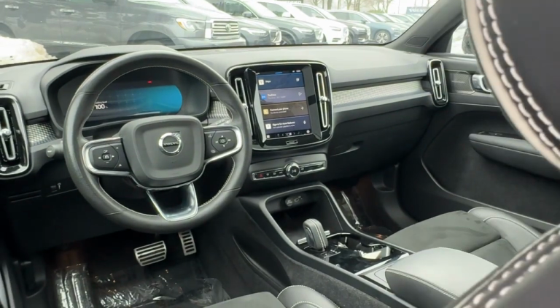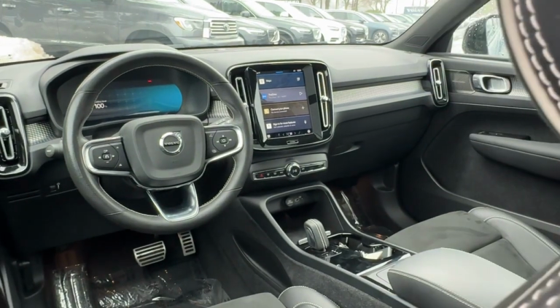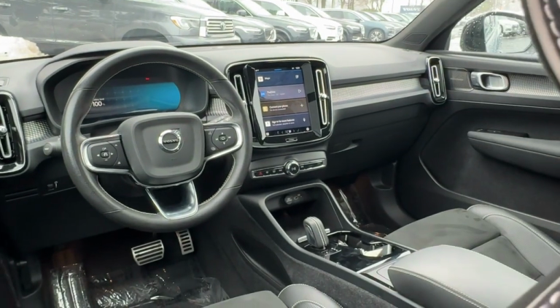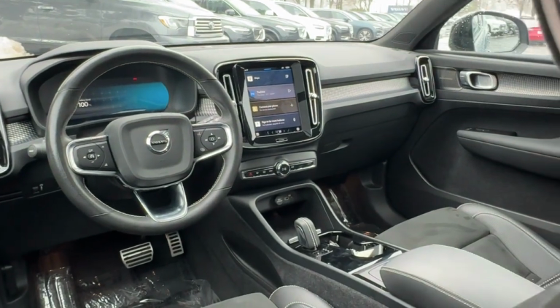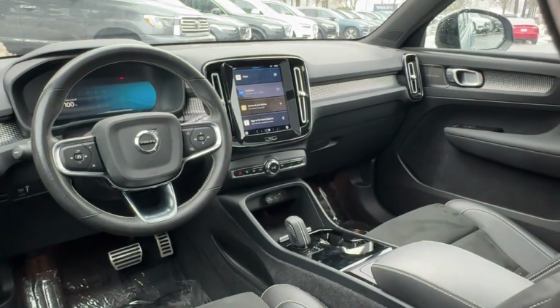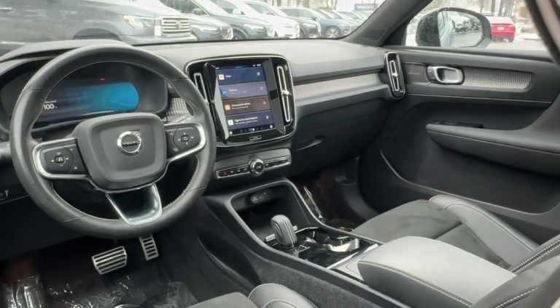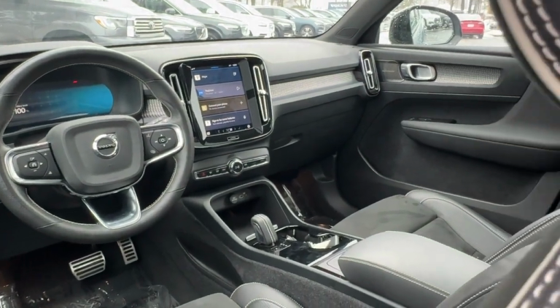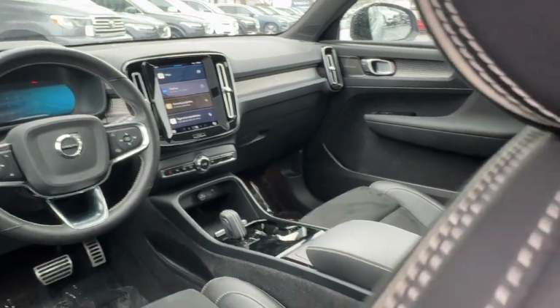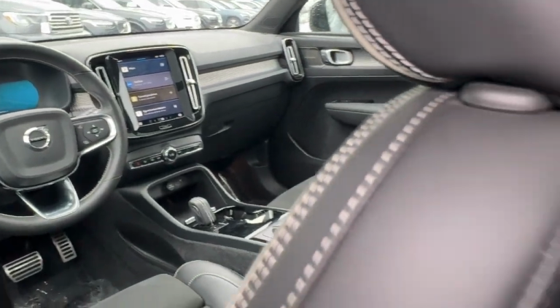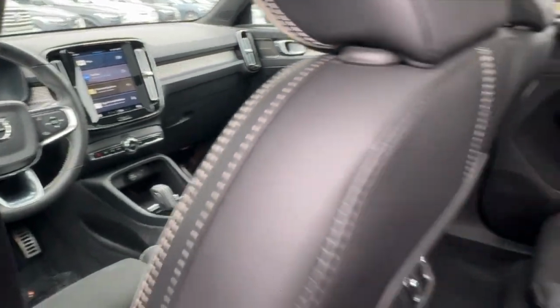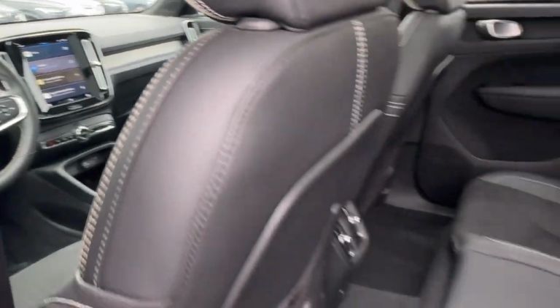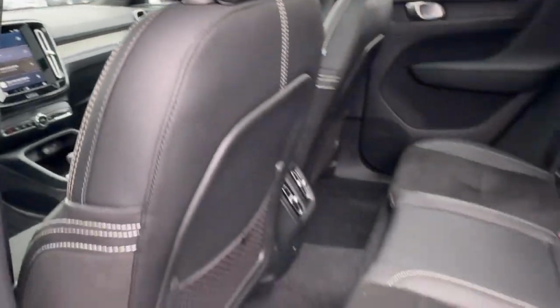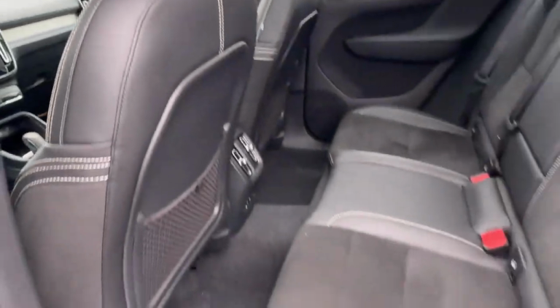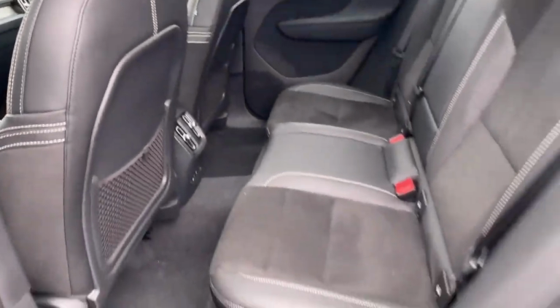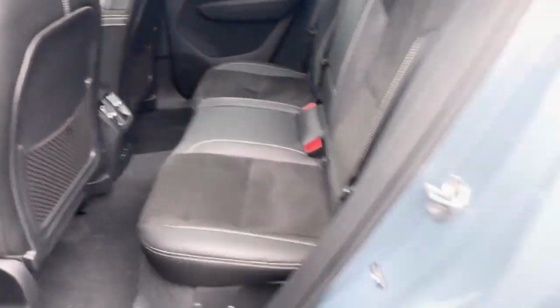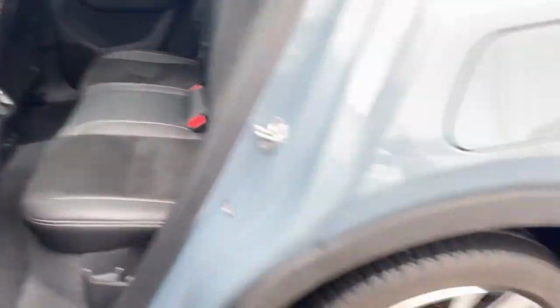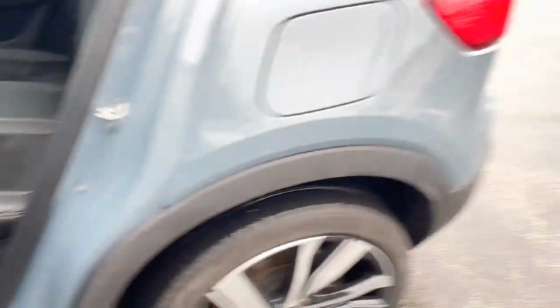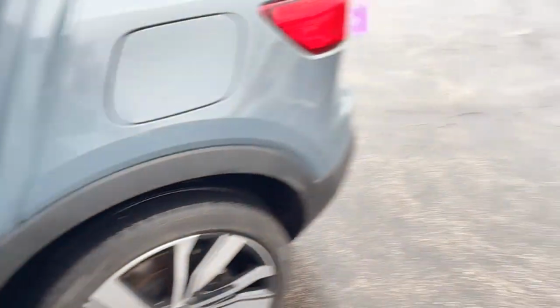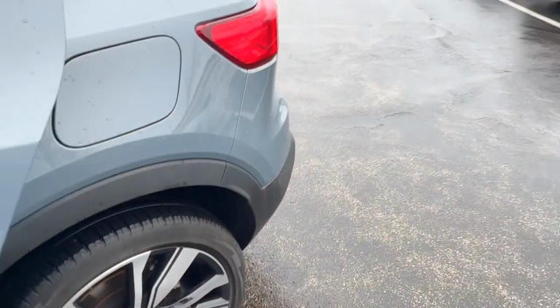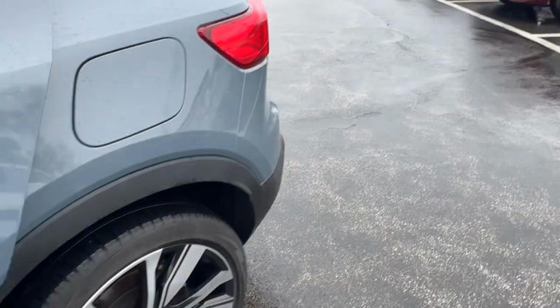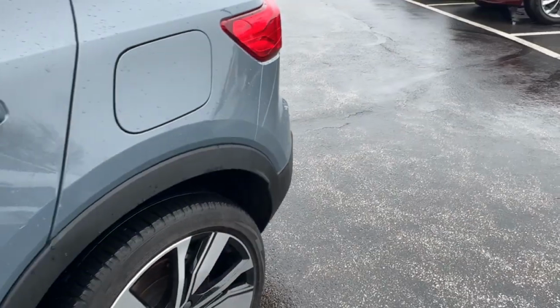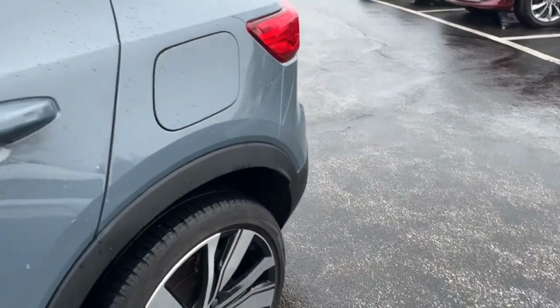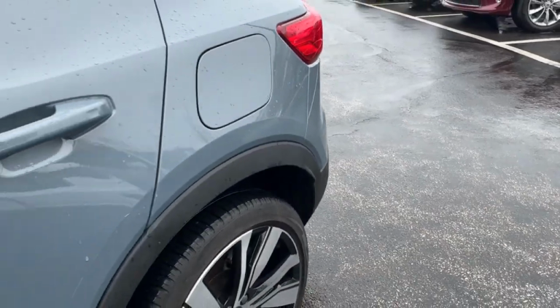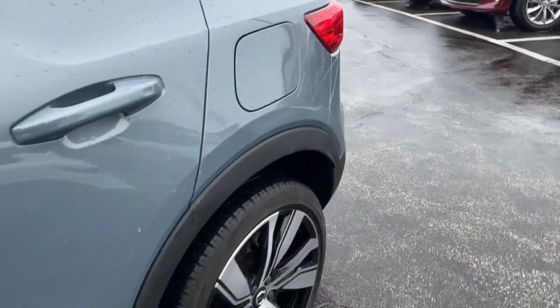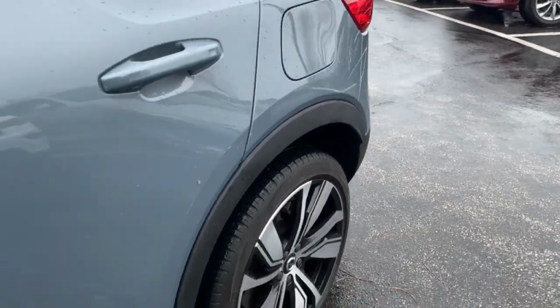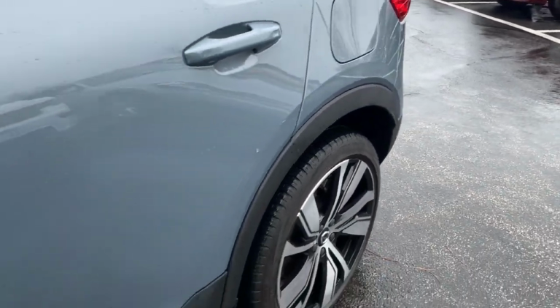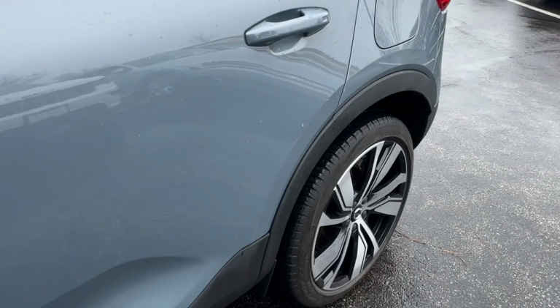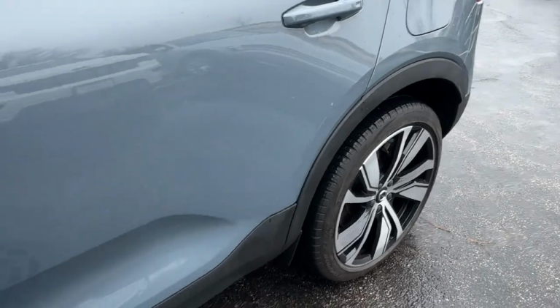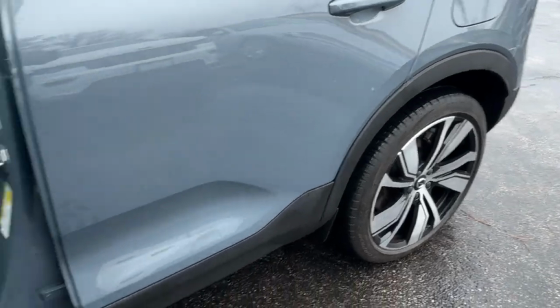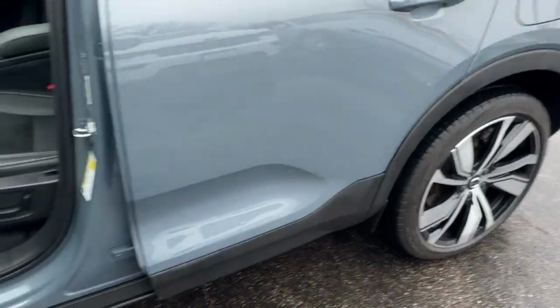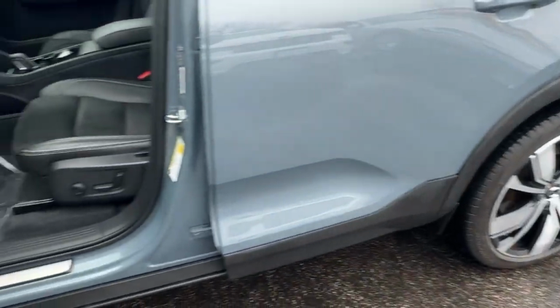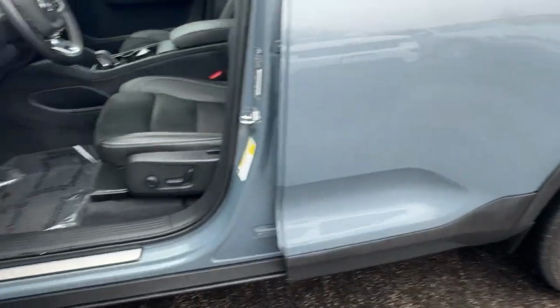Future-ready design intersects with engaging performance and modern style in this innovative XC40 Recharge. See for yourself when you take it out for a test drive. Our professional staff looks forward to giving you excellent service.